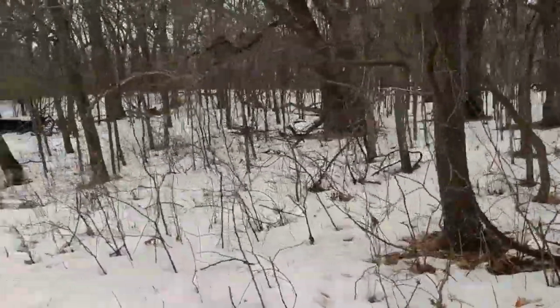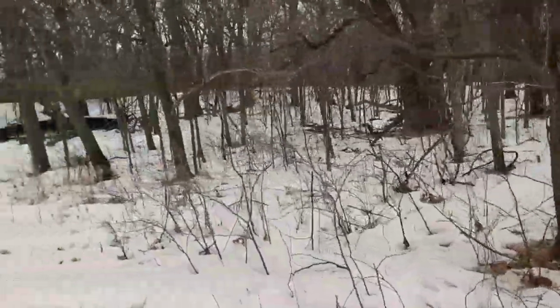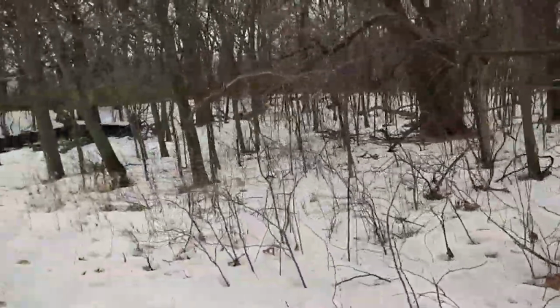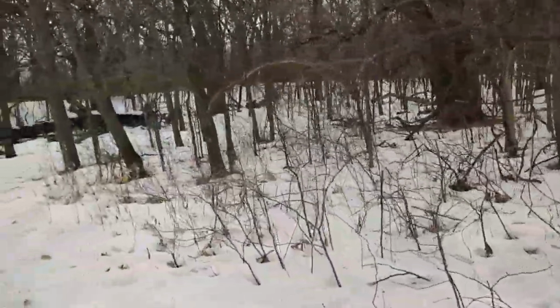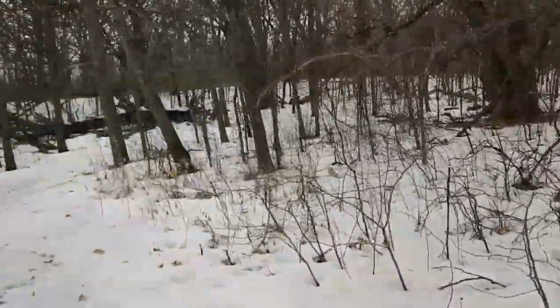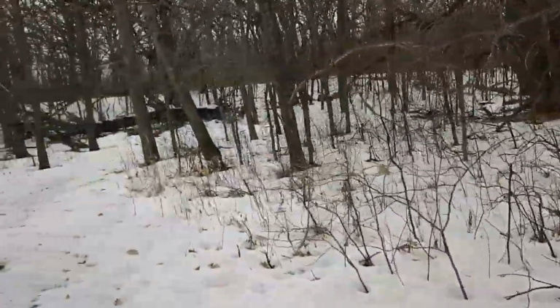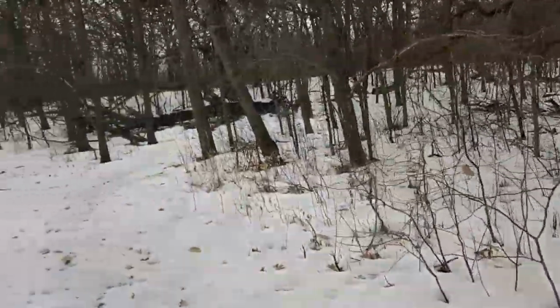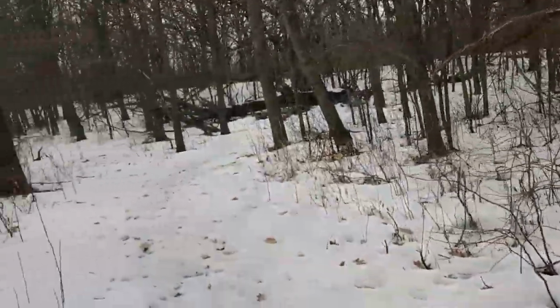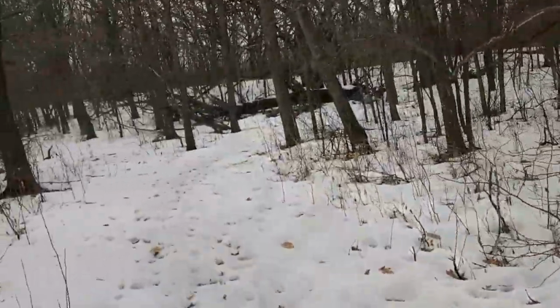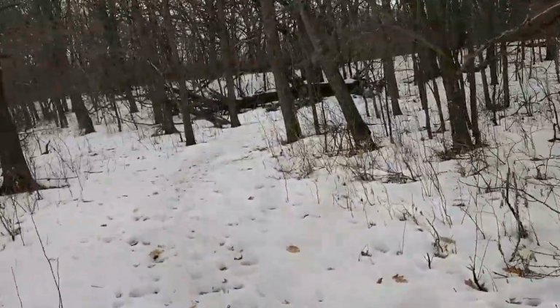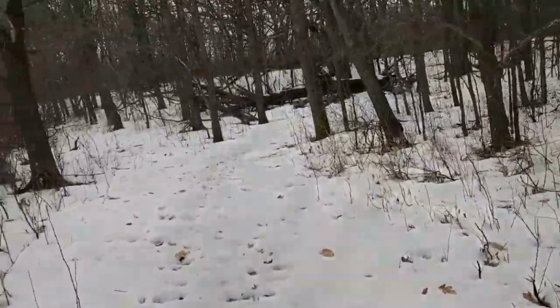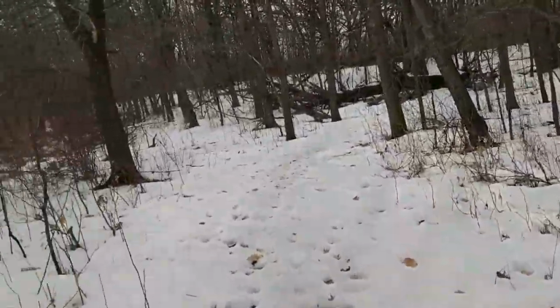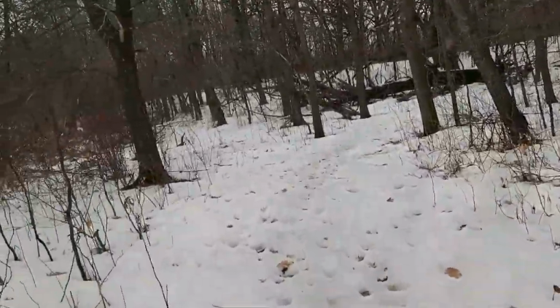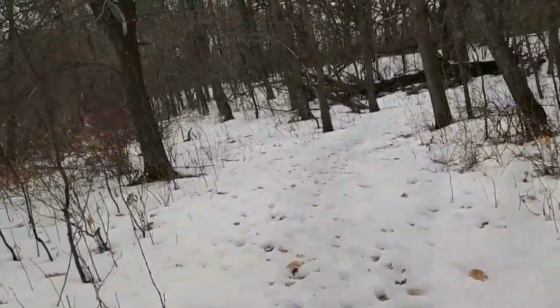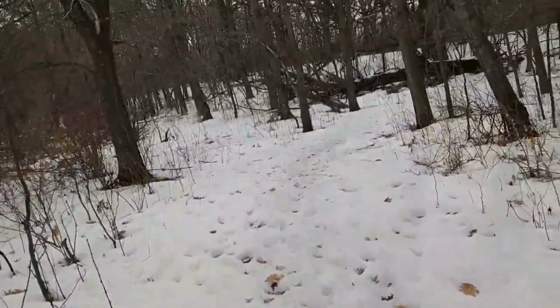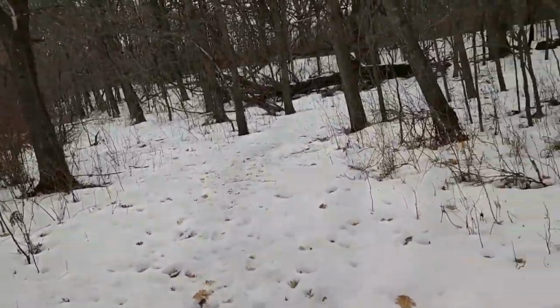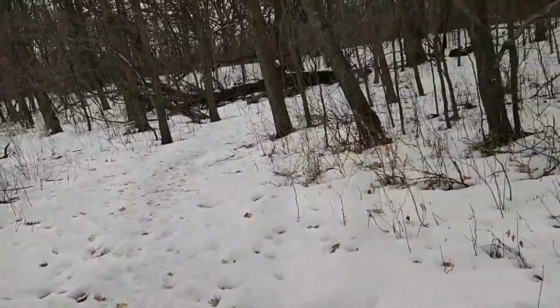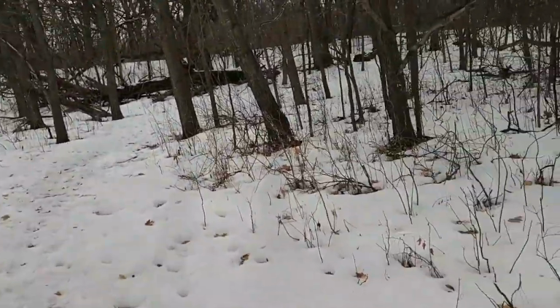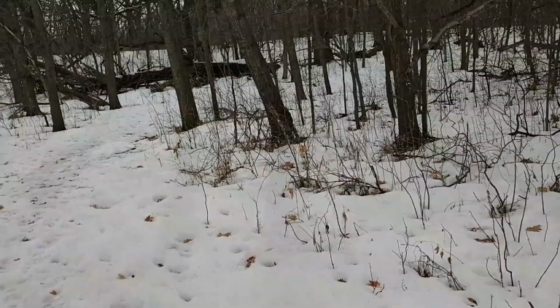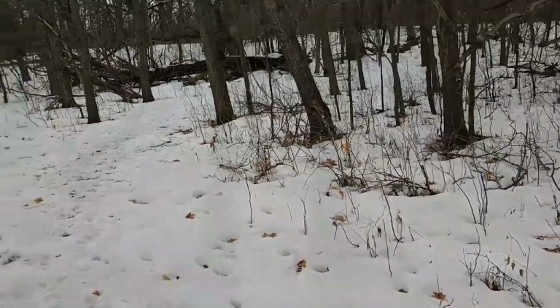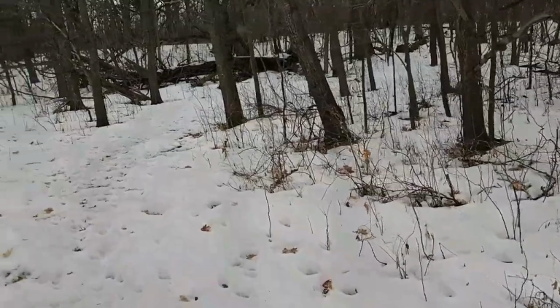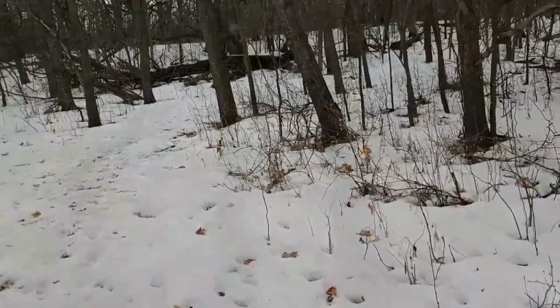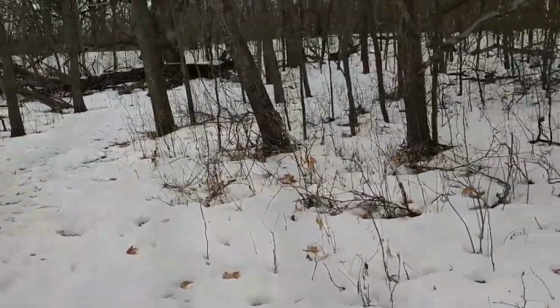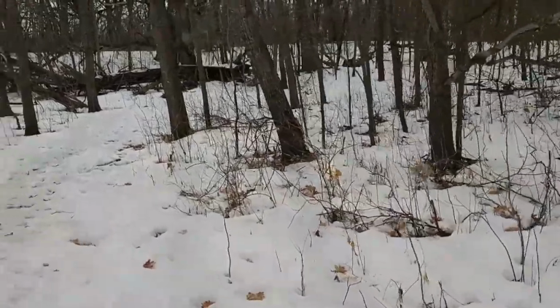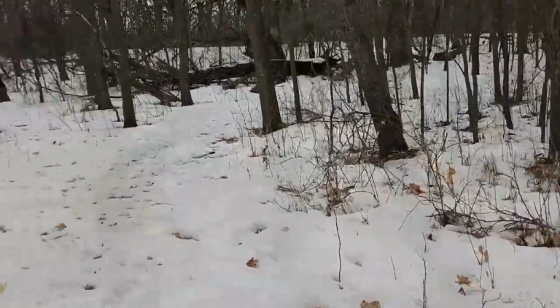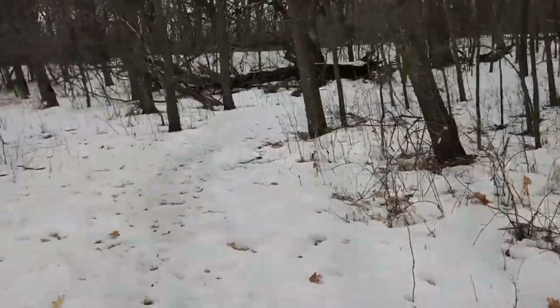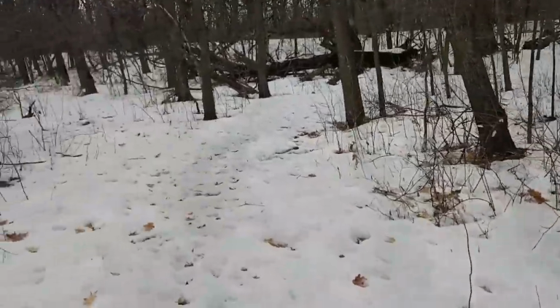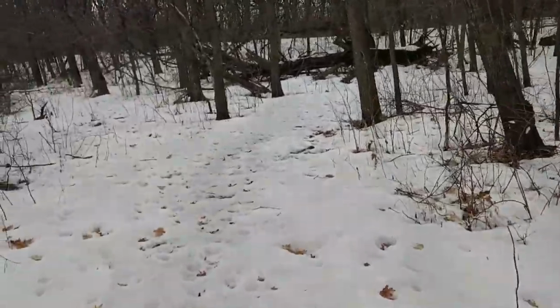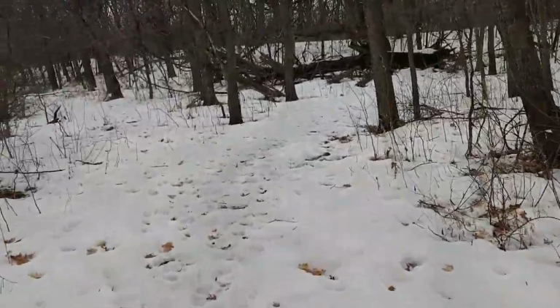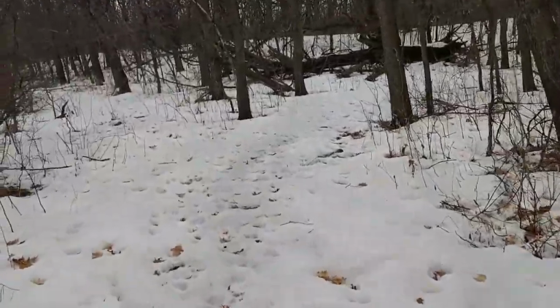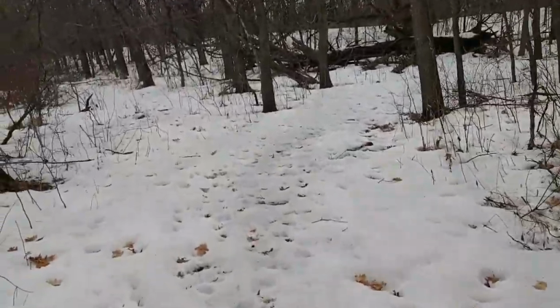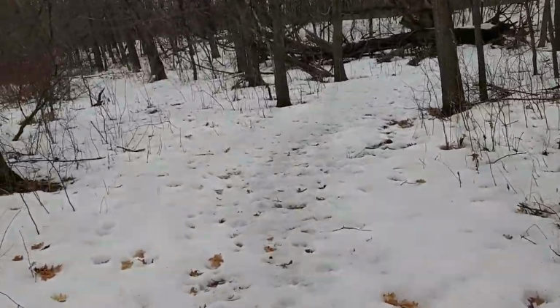We're pretty much in a big oak patch right now — that's all I'm seeing is oaks, oak leaves.